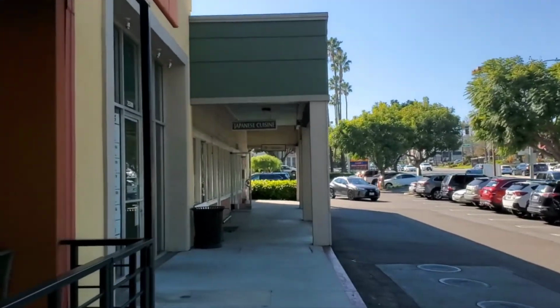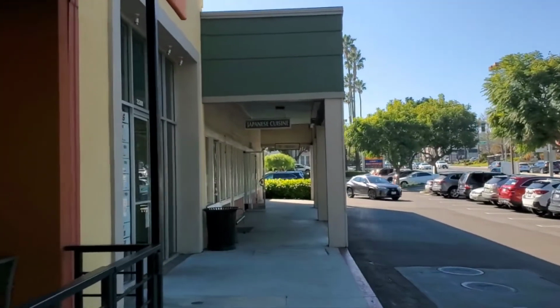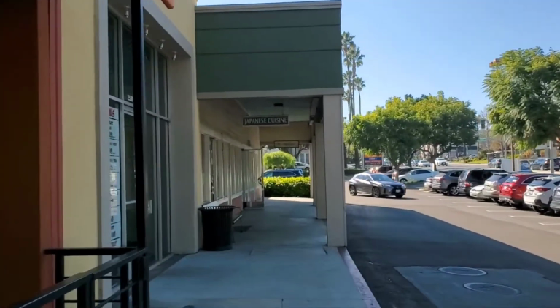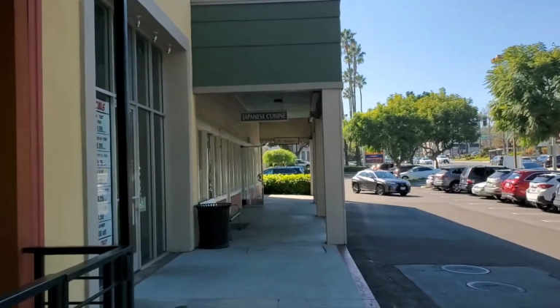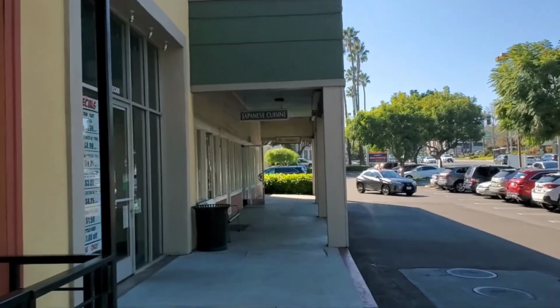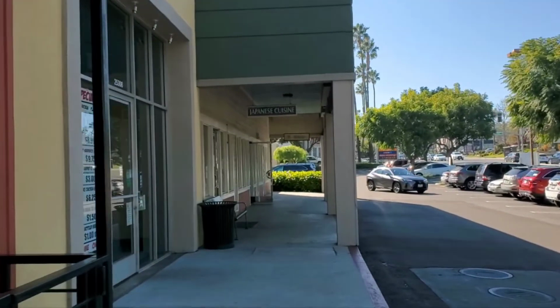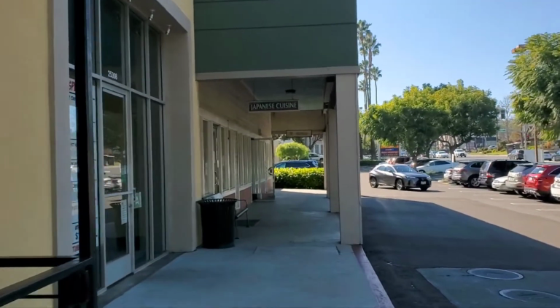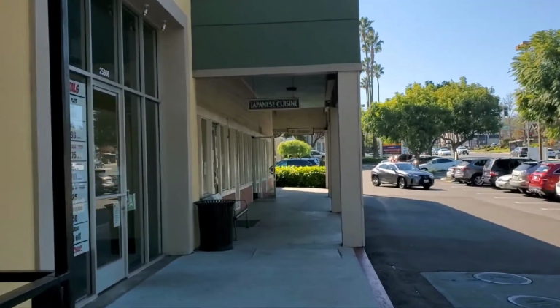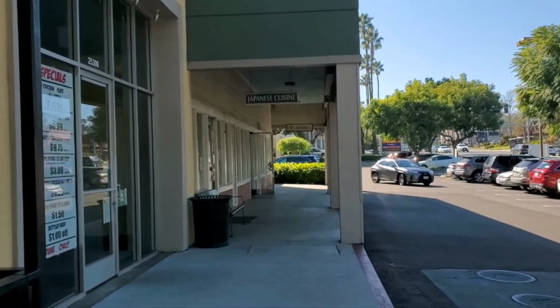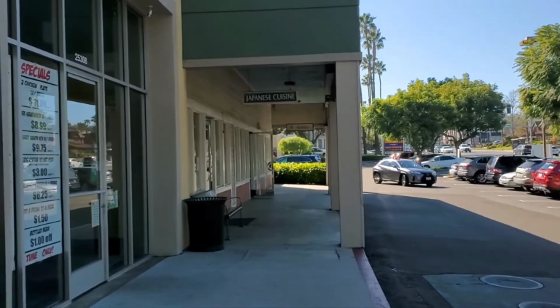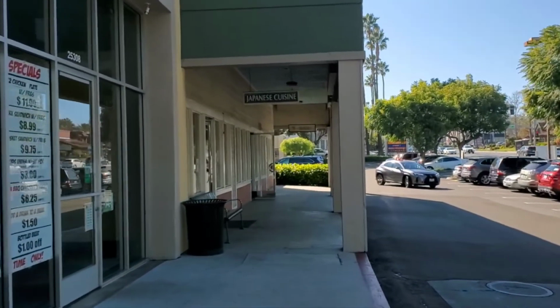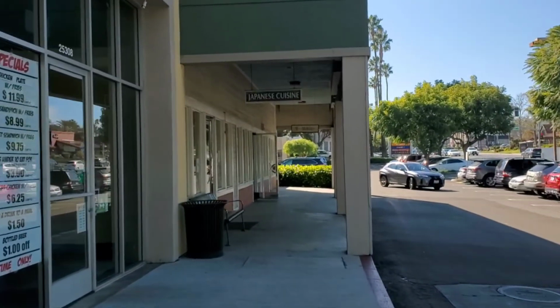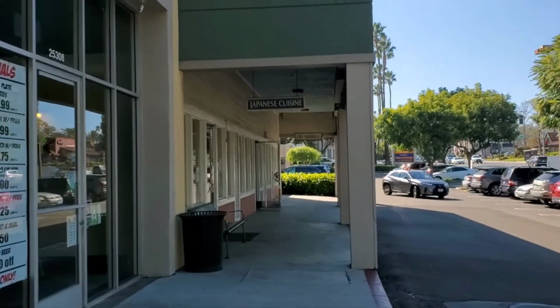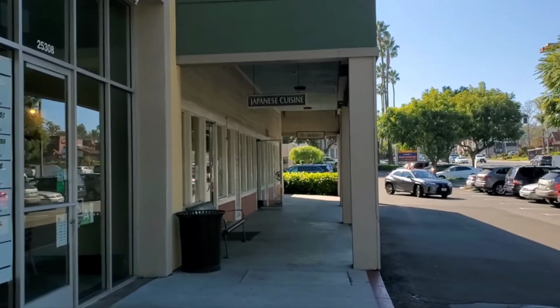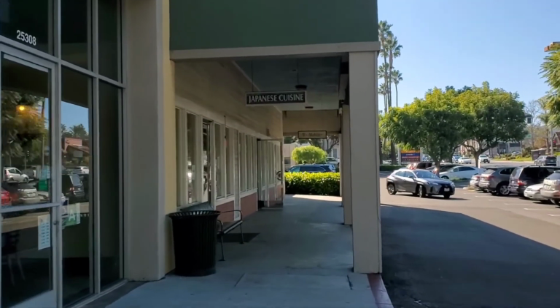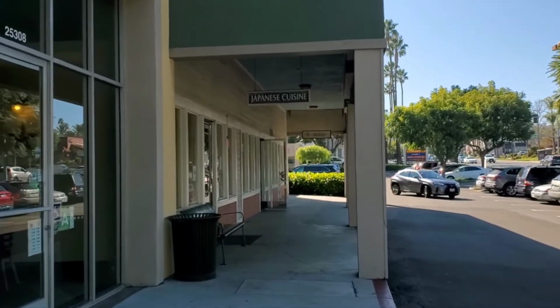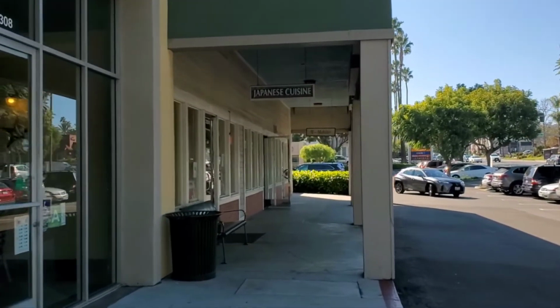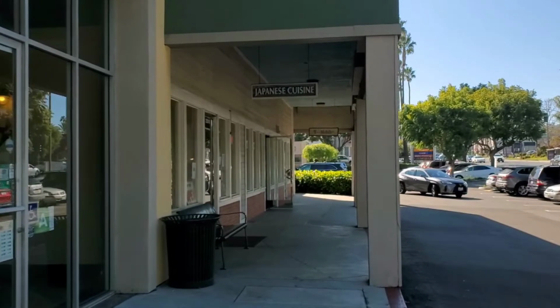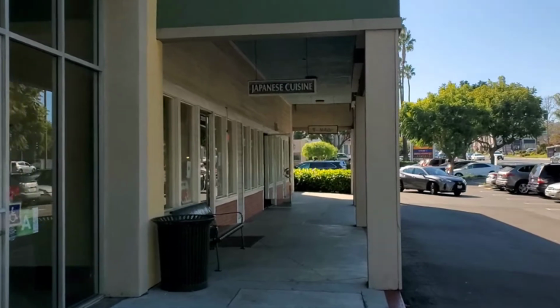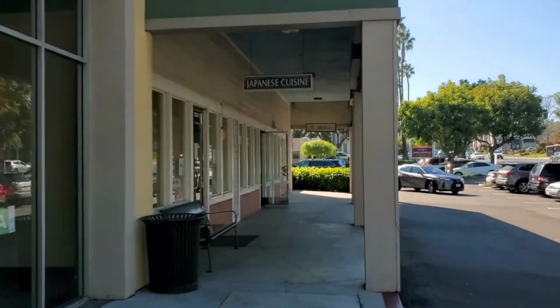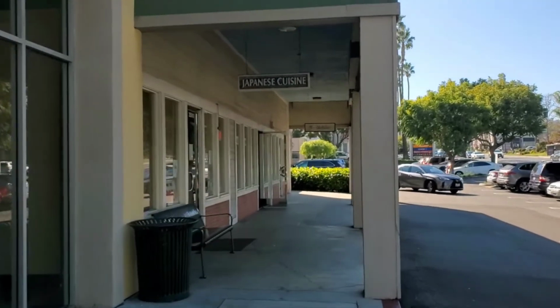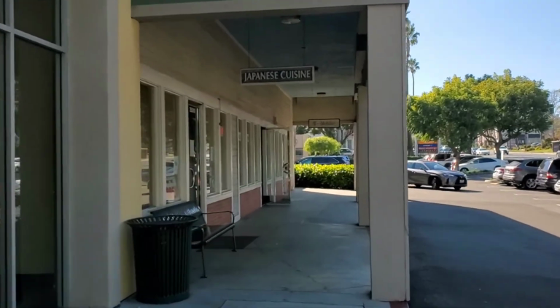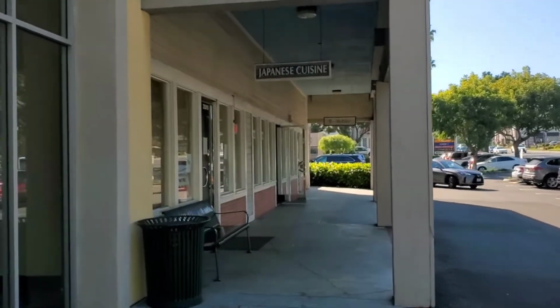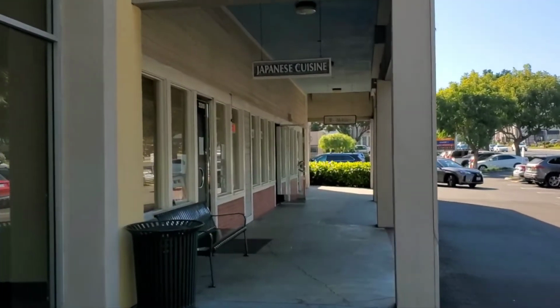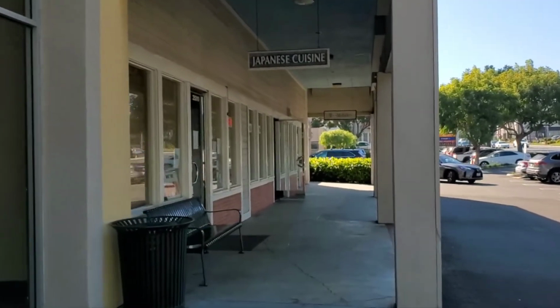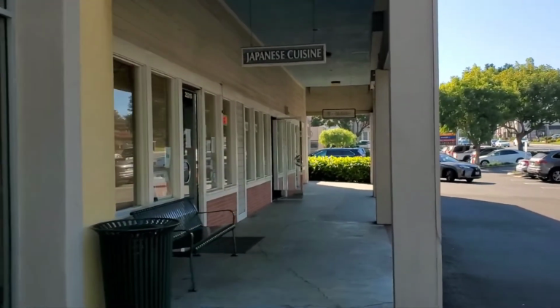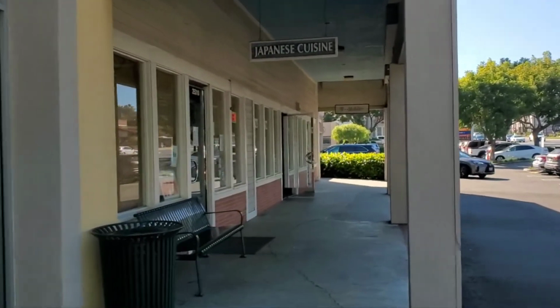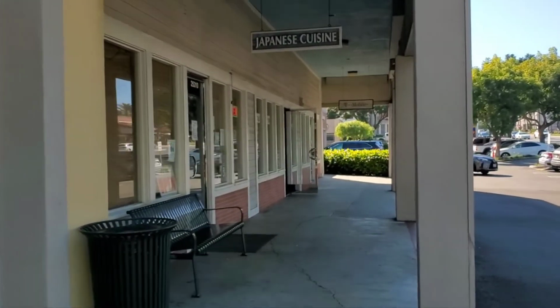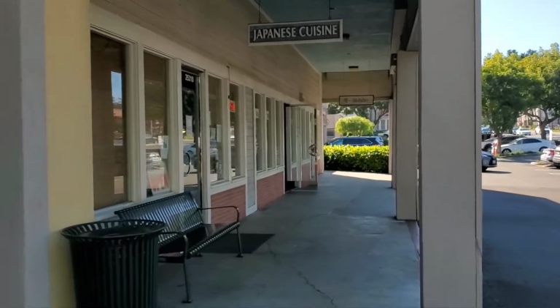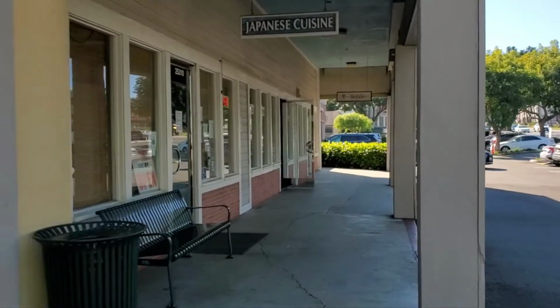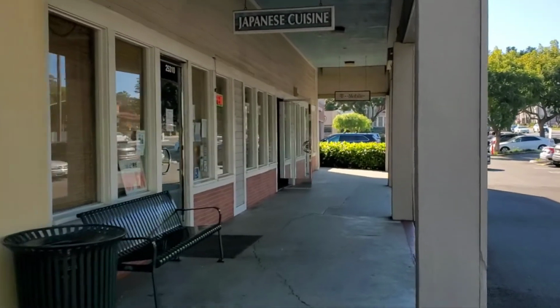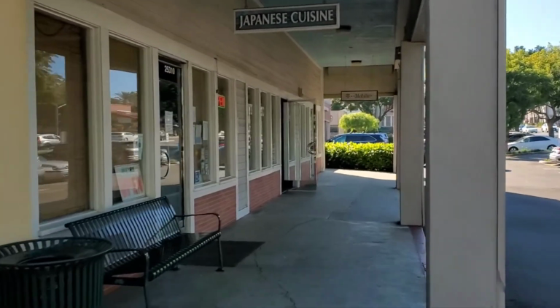We're going to Icho, a Japanese restaurant. It's a very authentic local spot in the Bay Area.